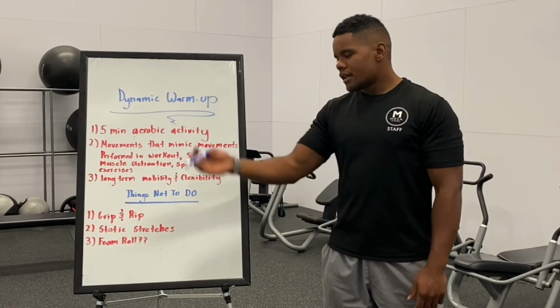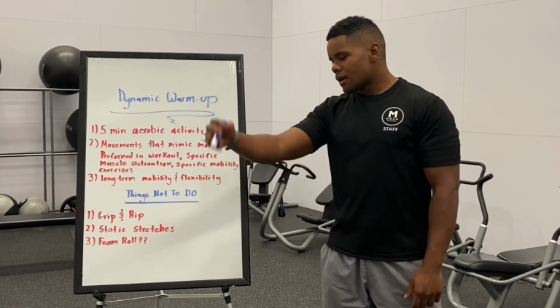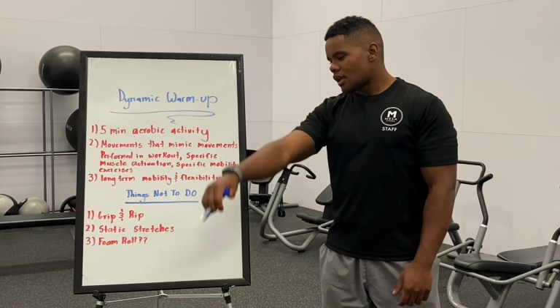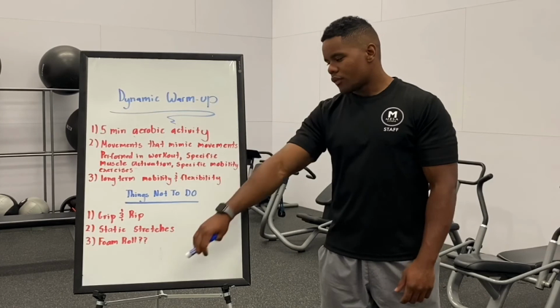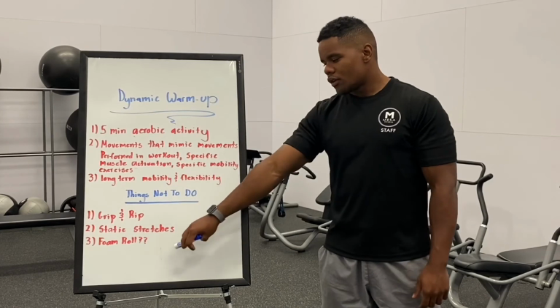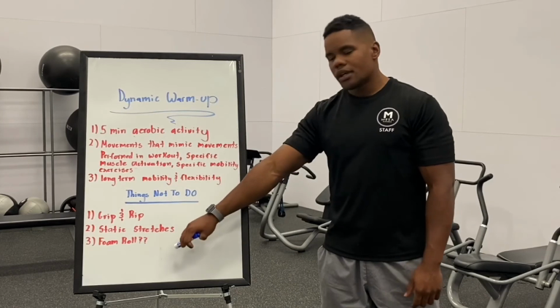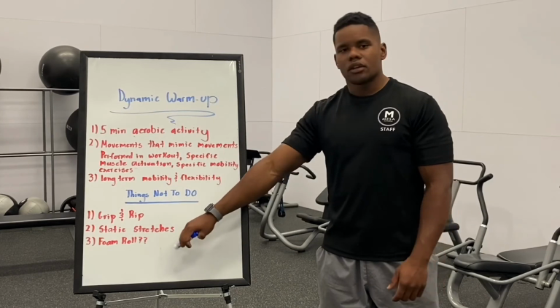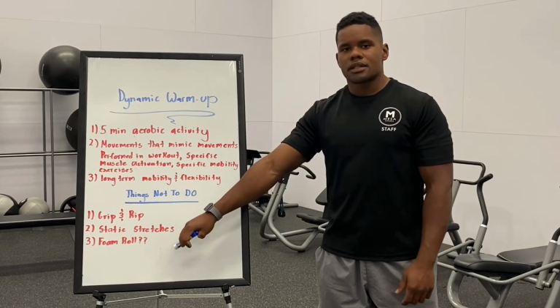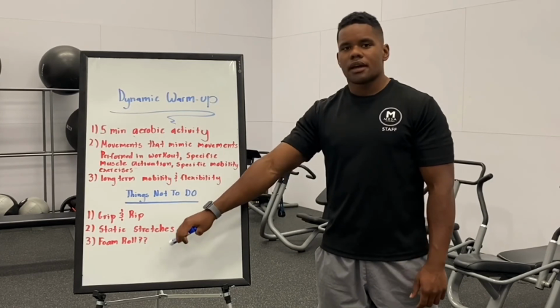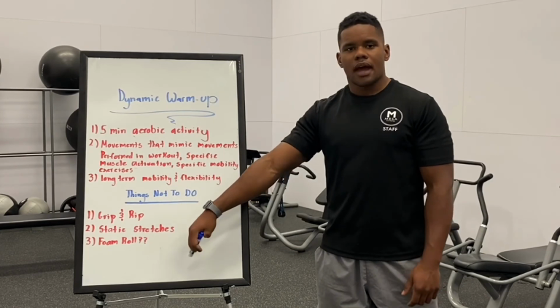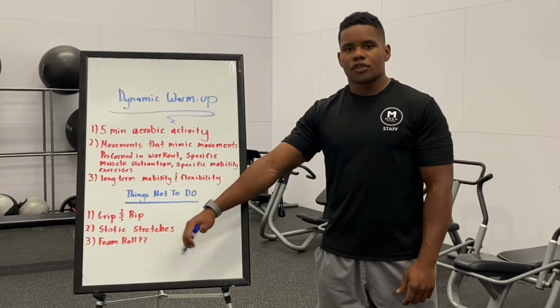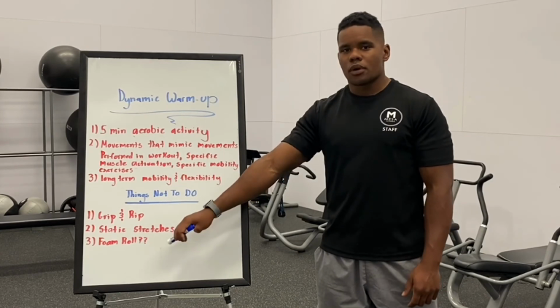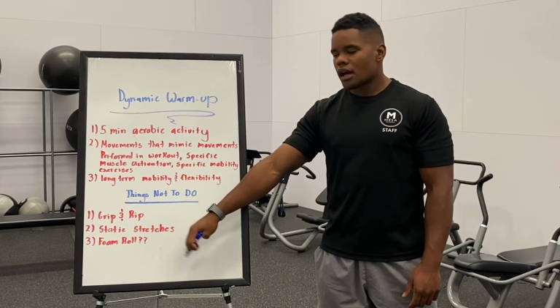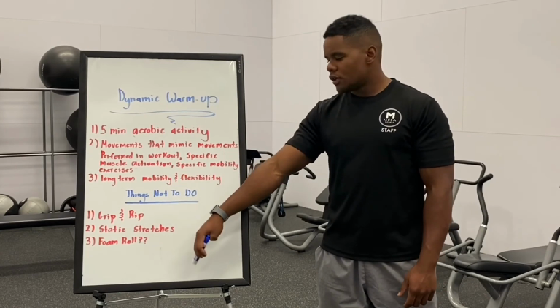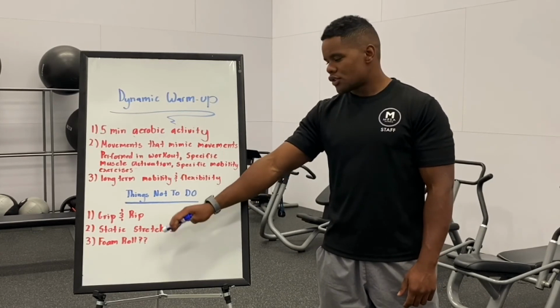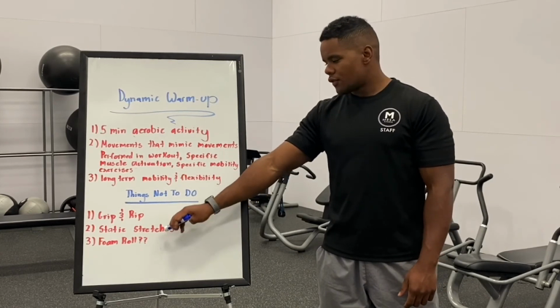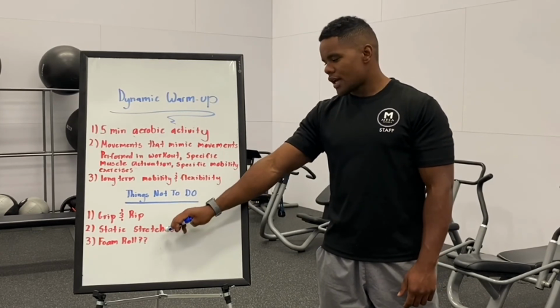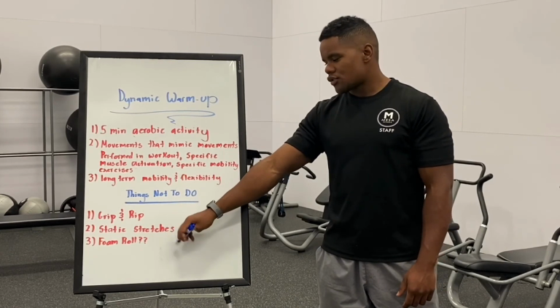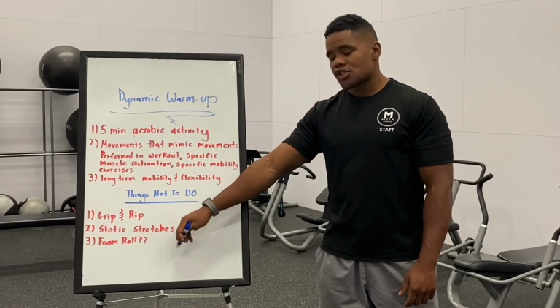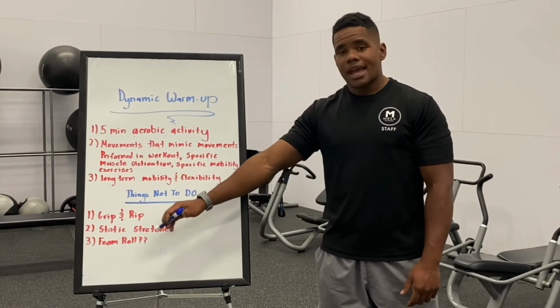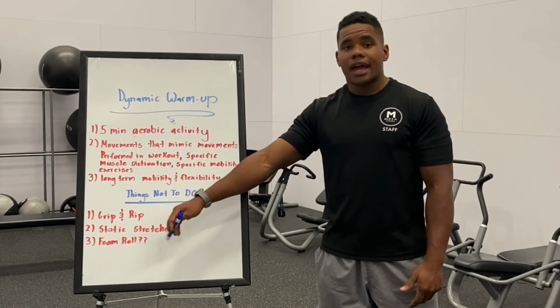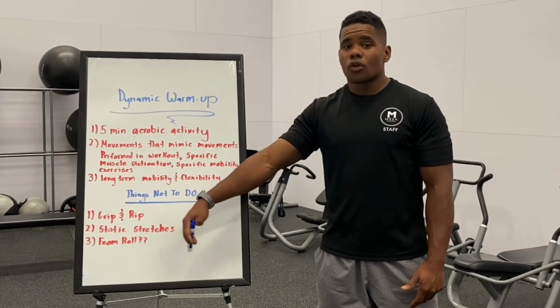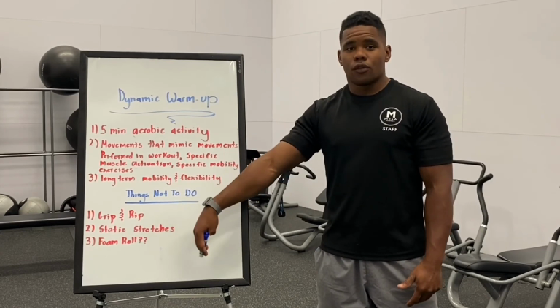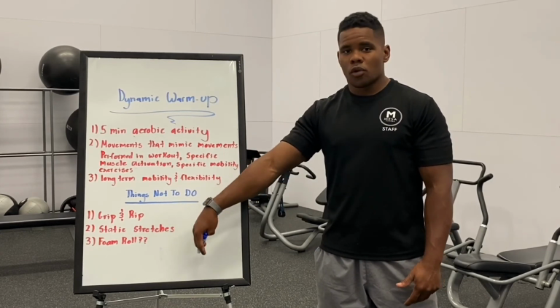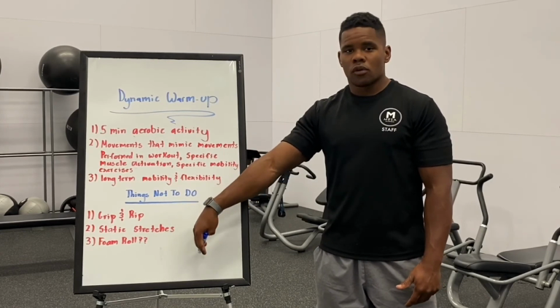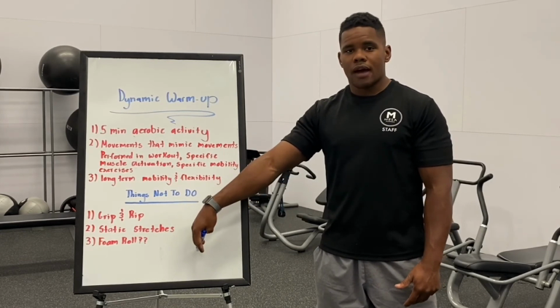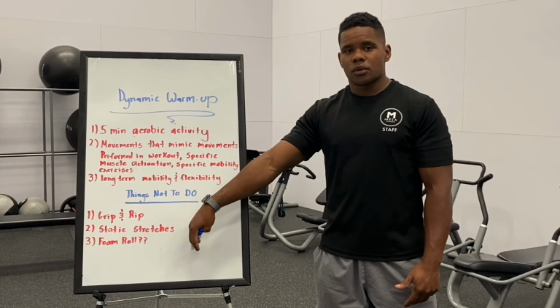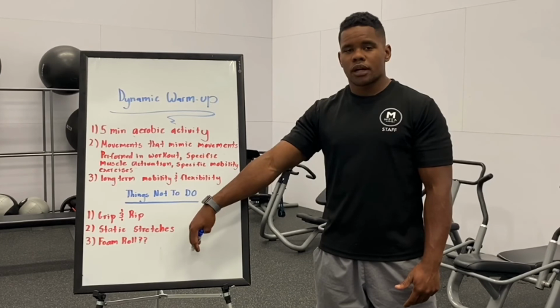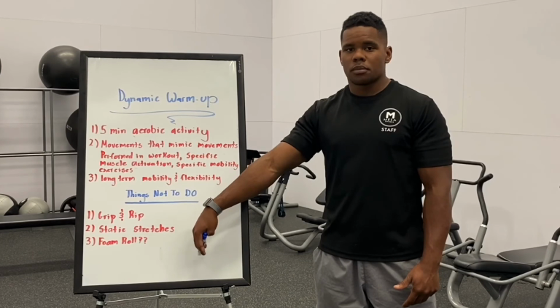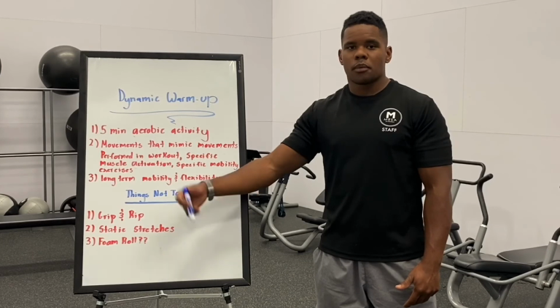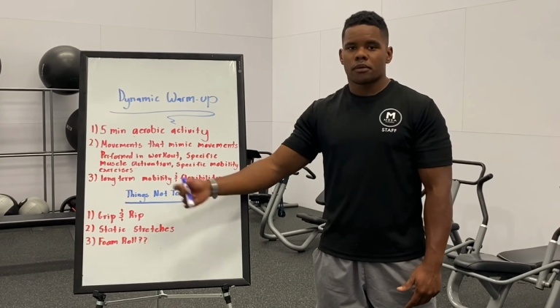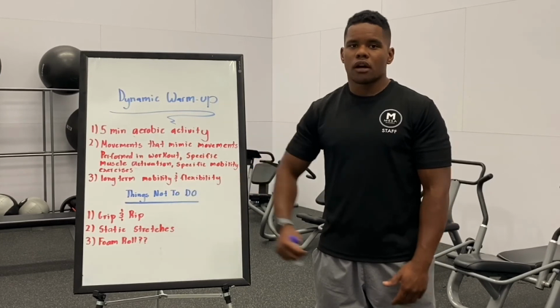And then same thing — if you get a little bit tight after your workout, you can static stretch and/or foam roll after your workout to promote better recovery.